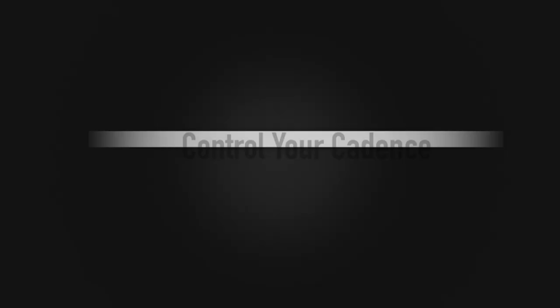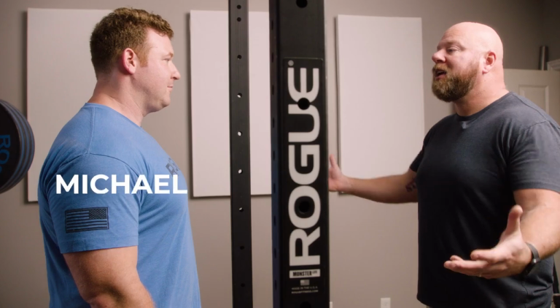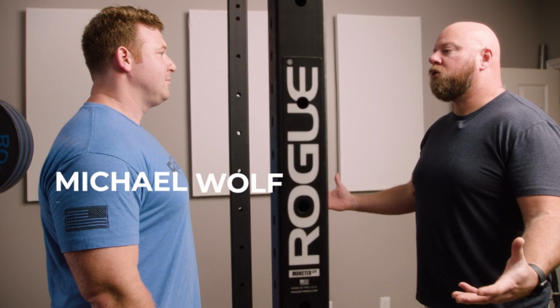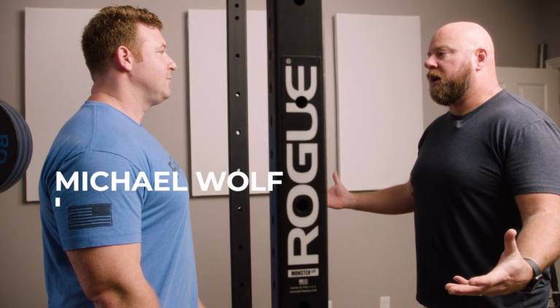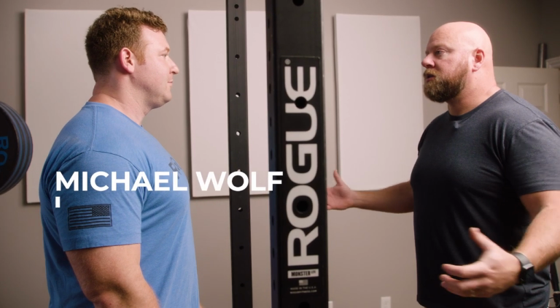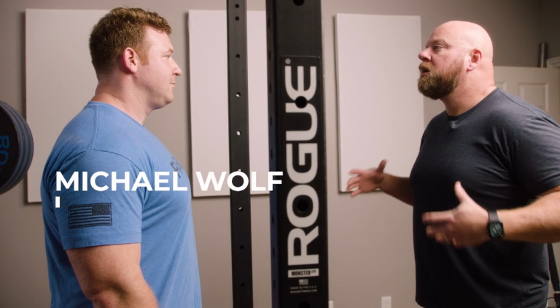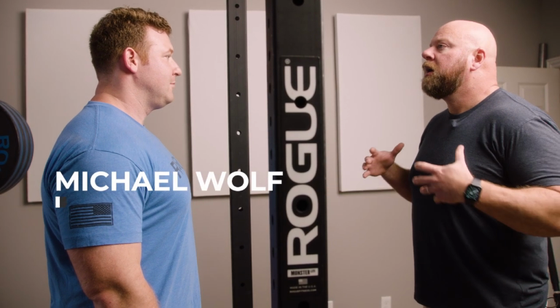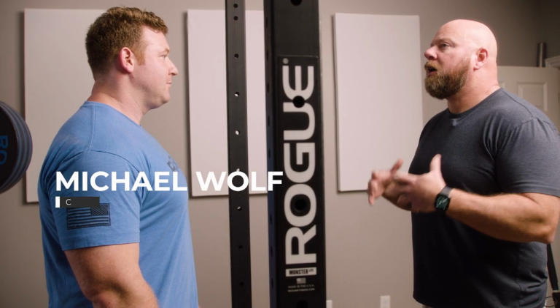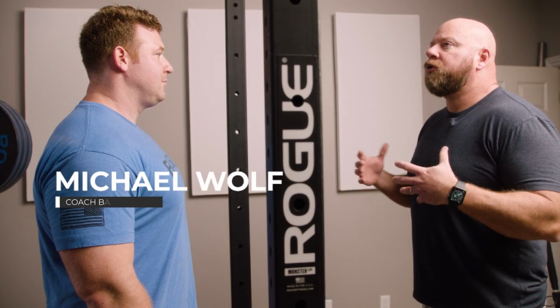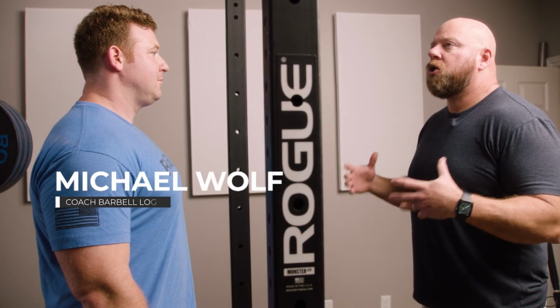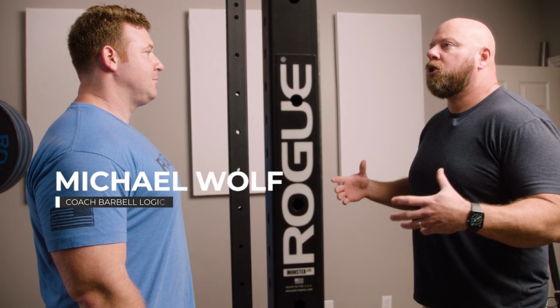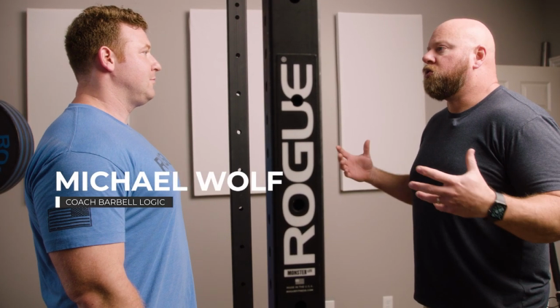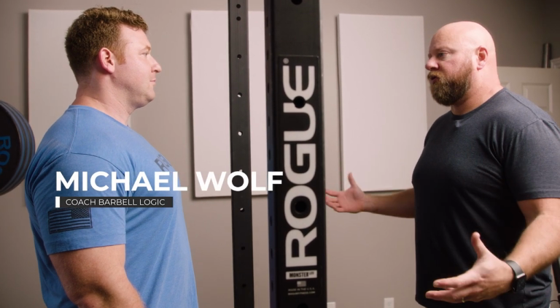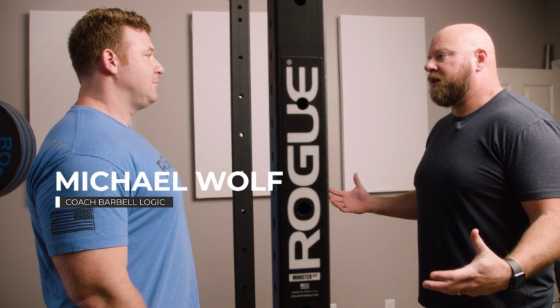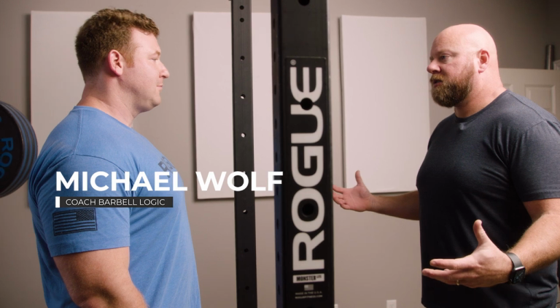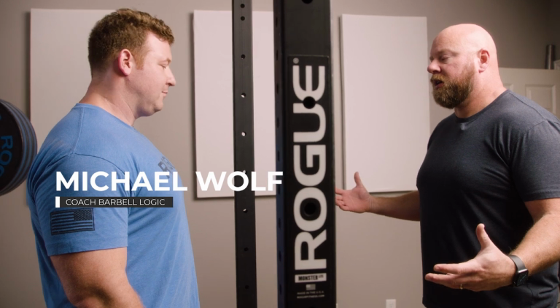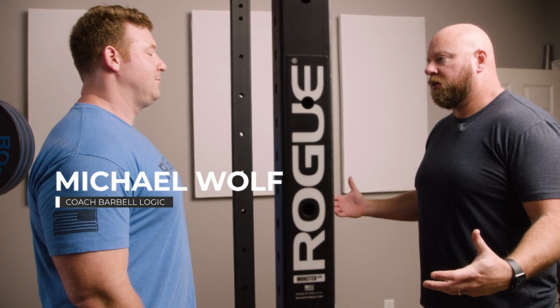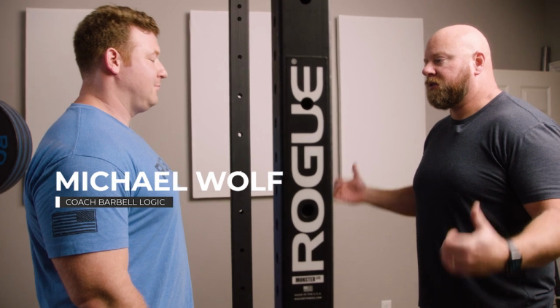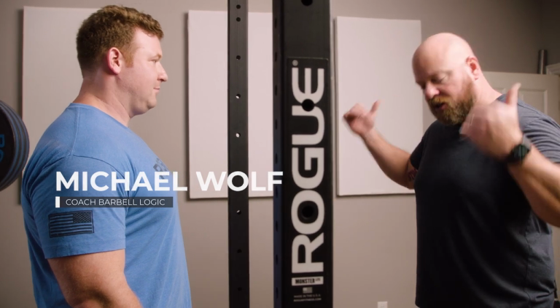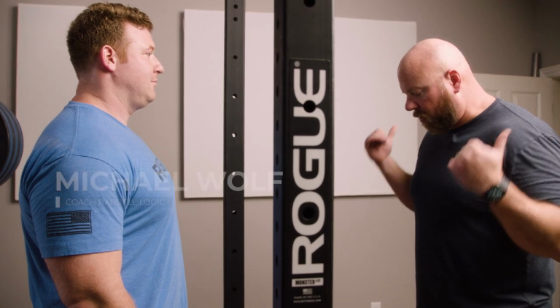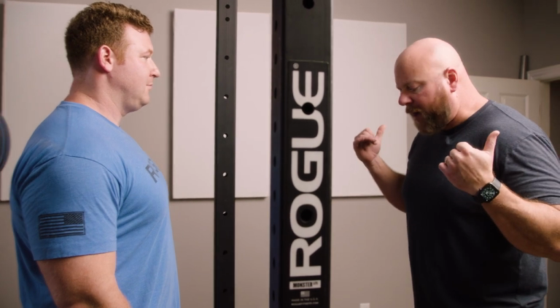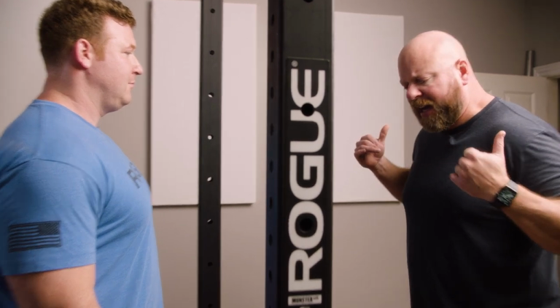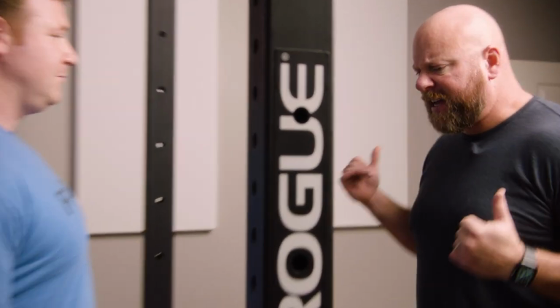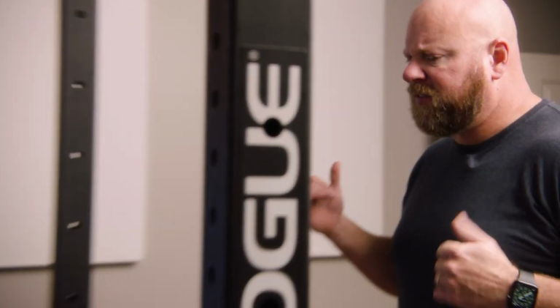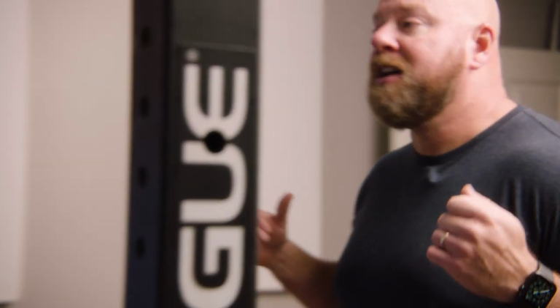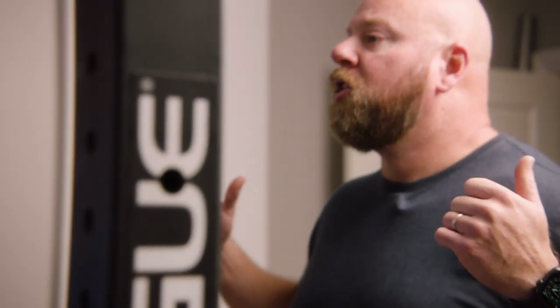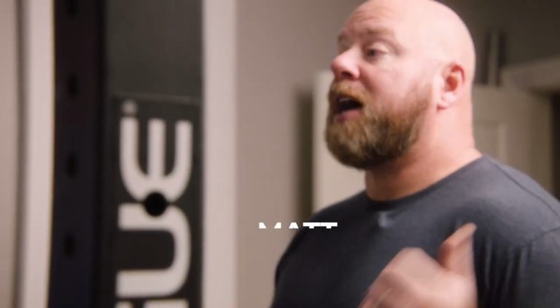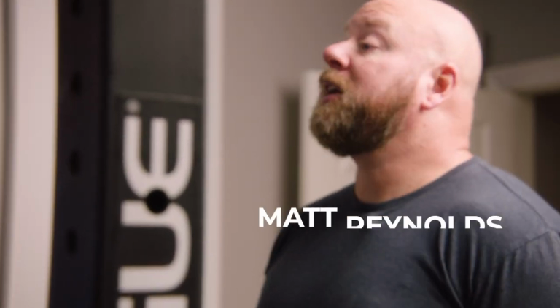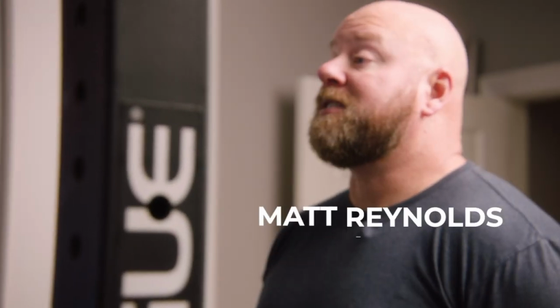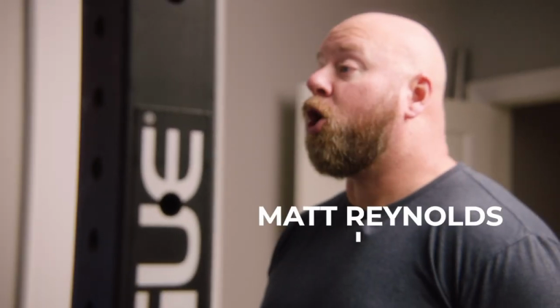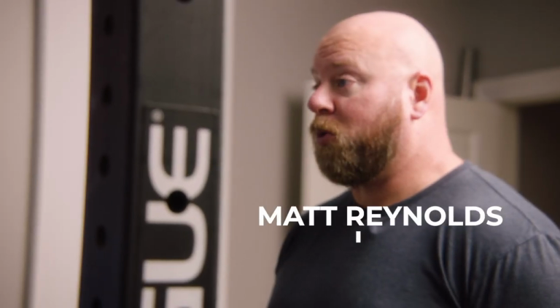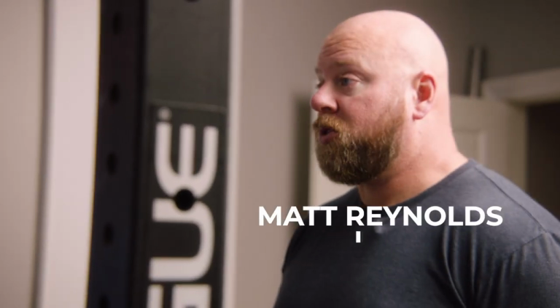We know when we get new clients, they often try to go too fast in the lifts. They get the bar on their back, it's heavy — like, I just want to get this thing over with.